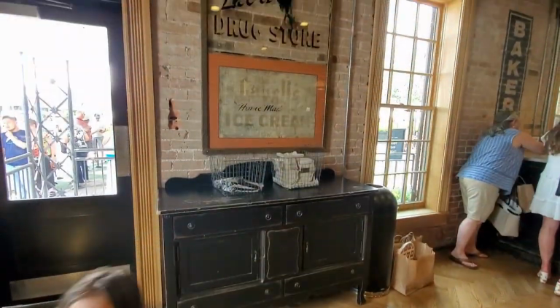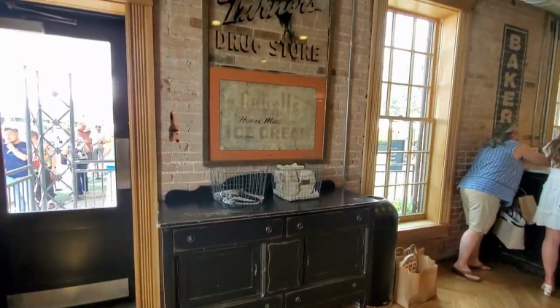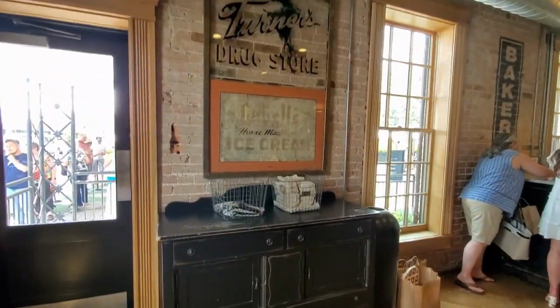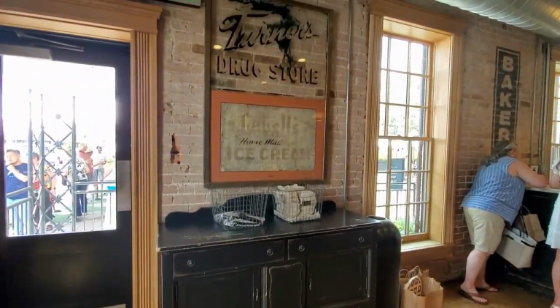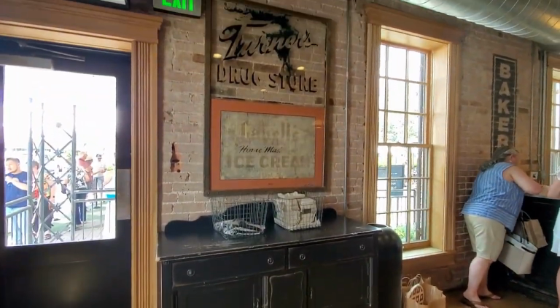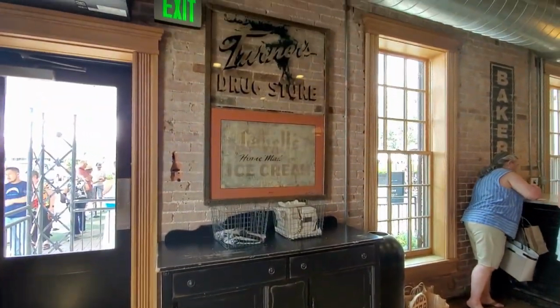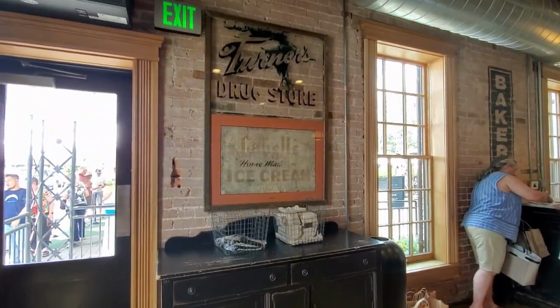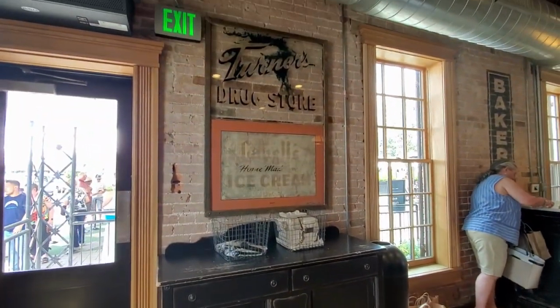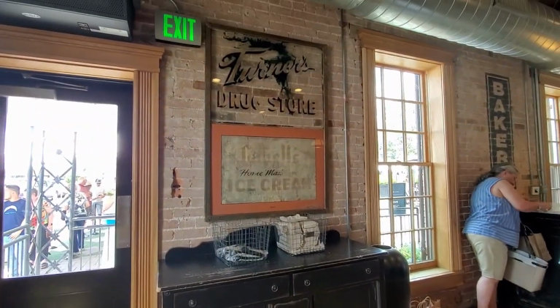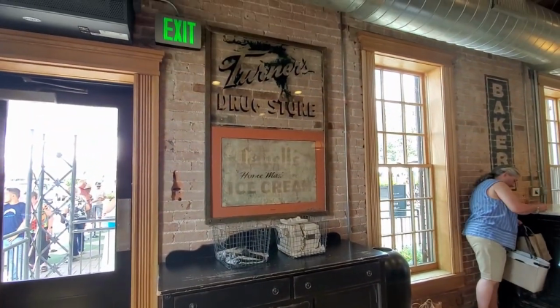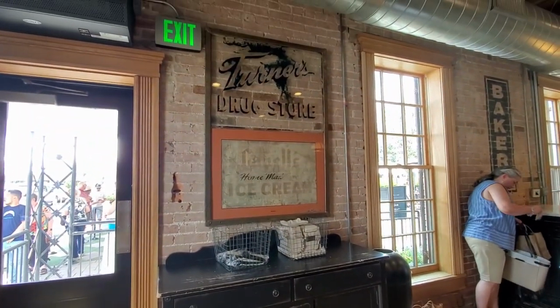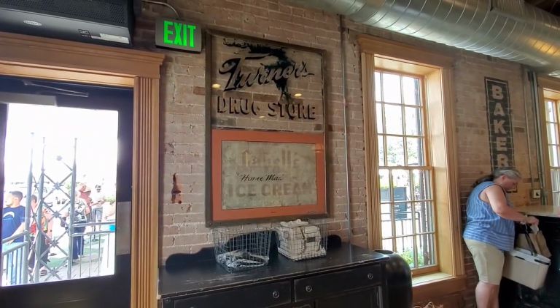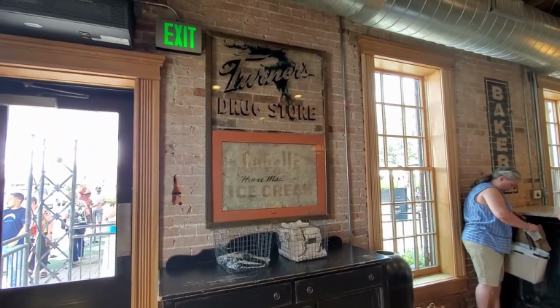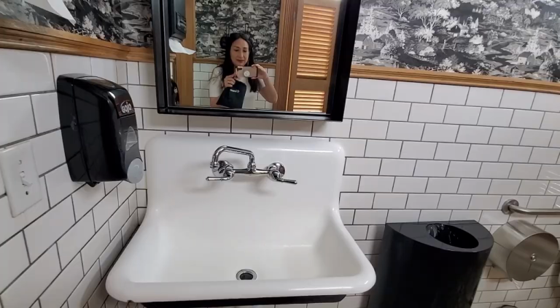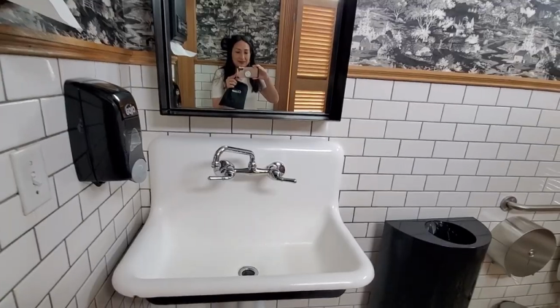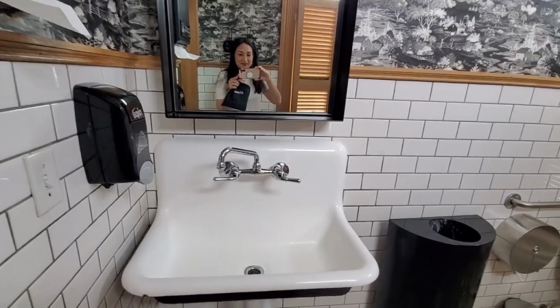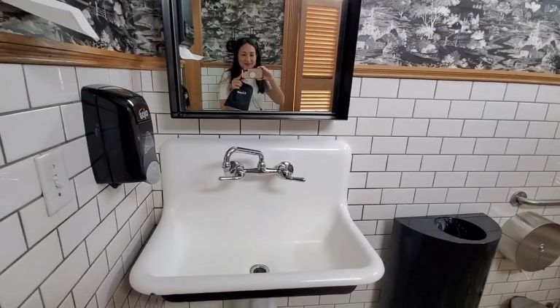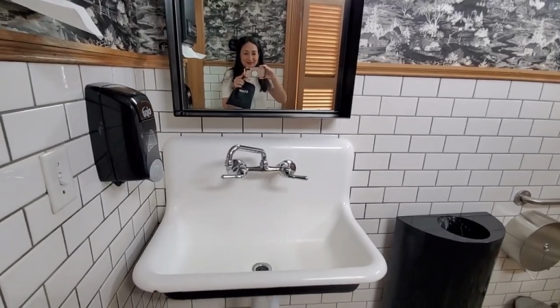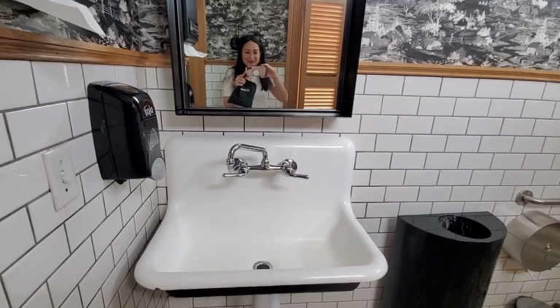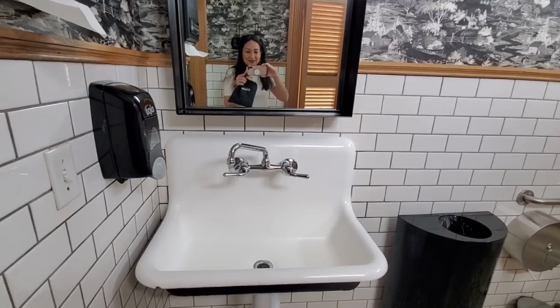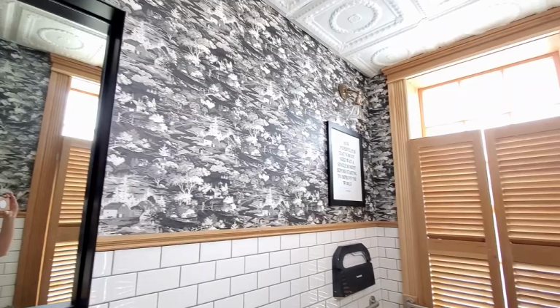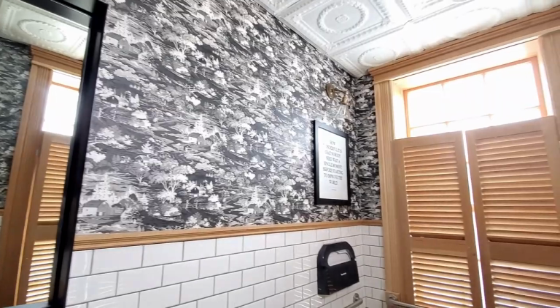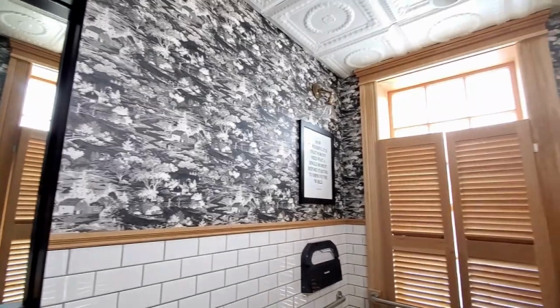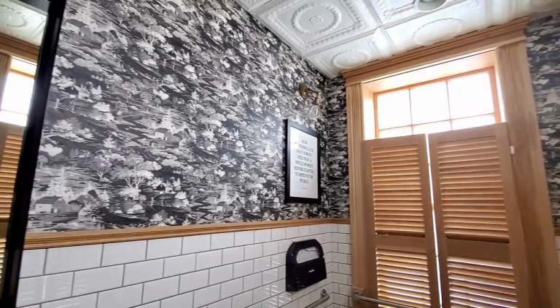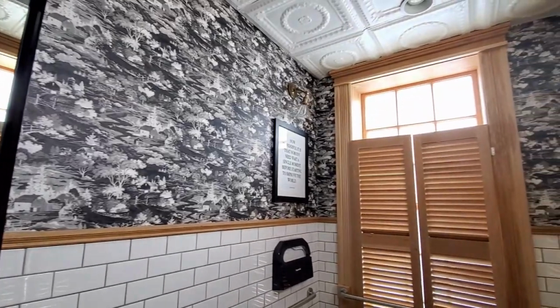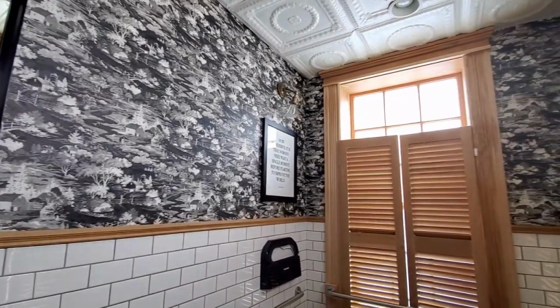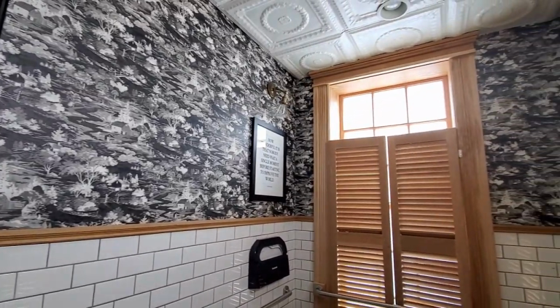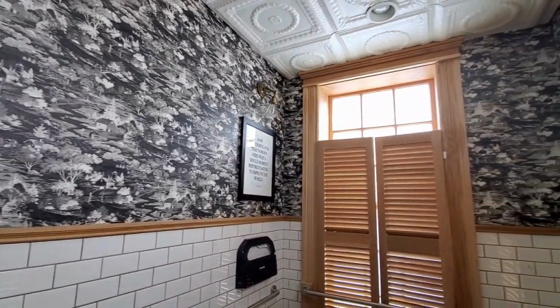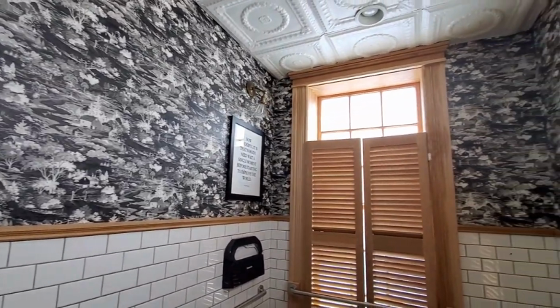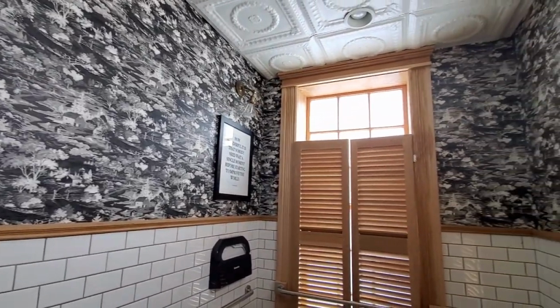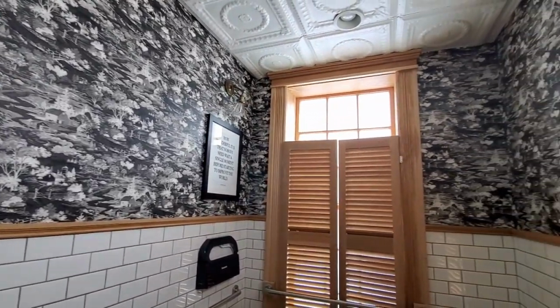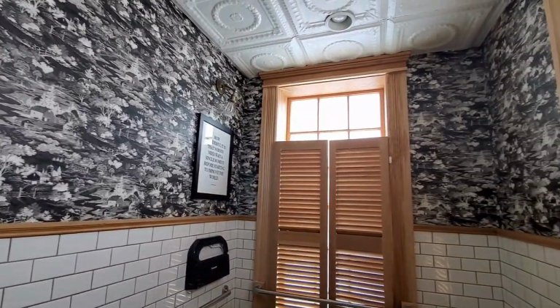For the first time I went into the restroom of the bakery, and I'm not surprised at how cute it is!